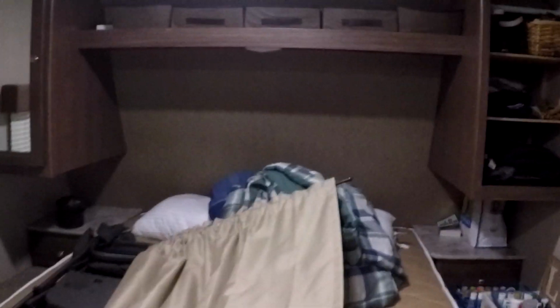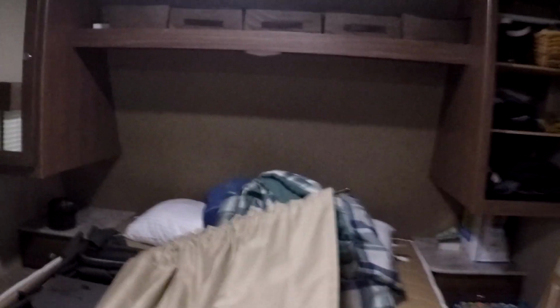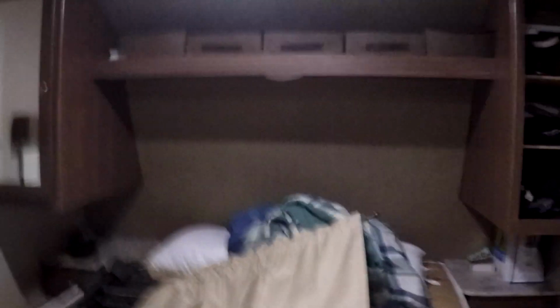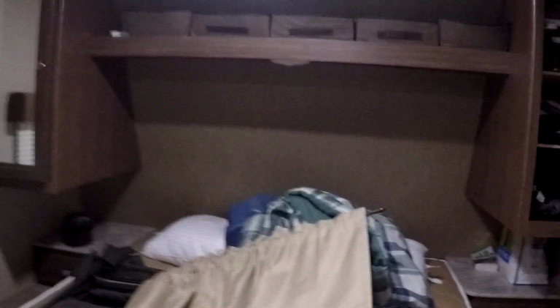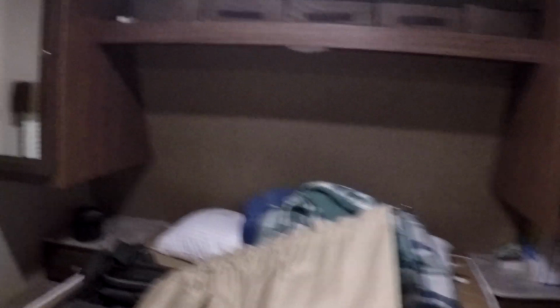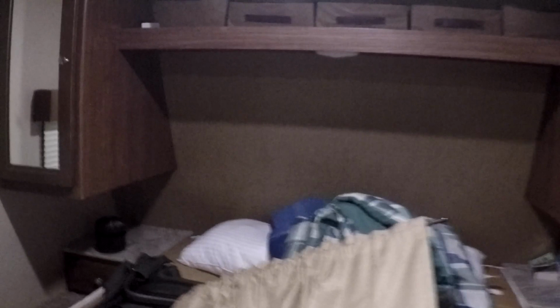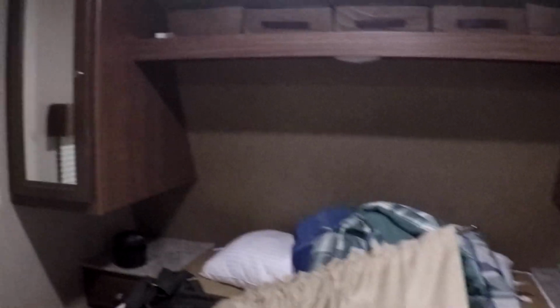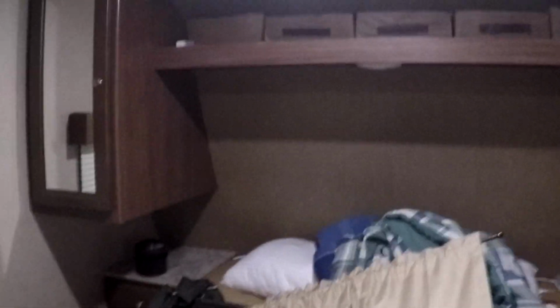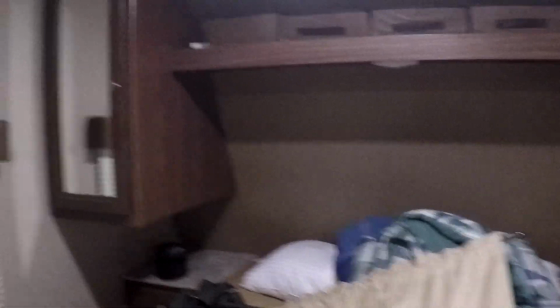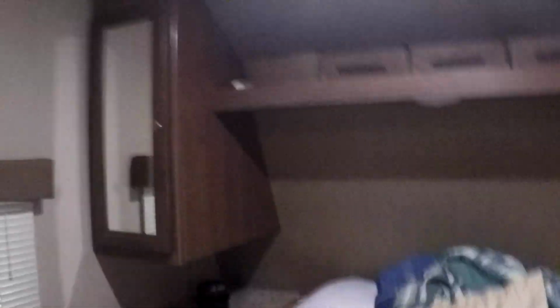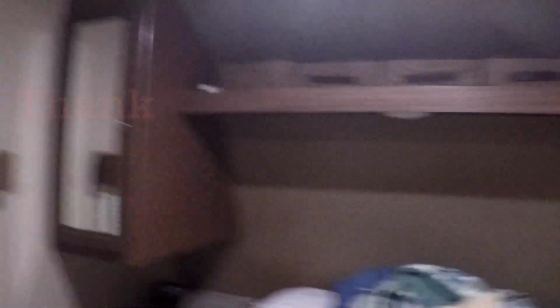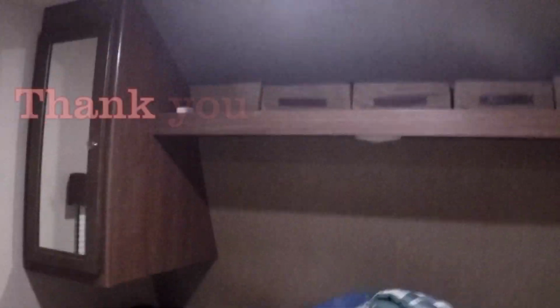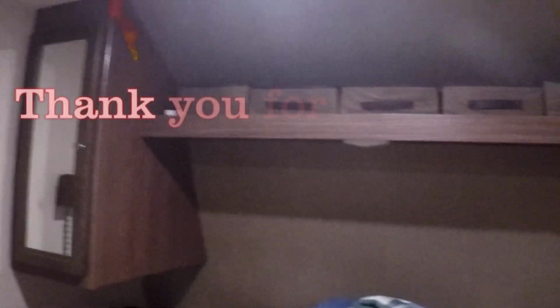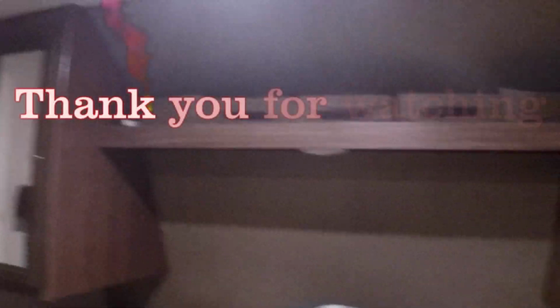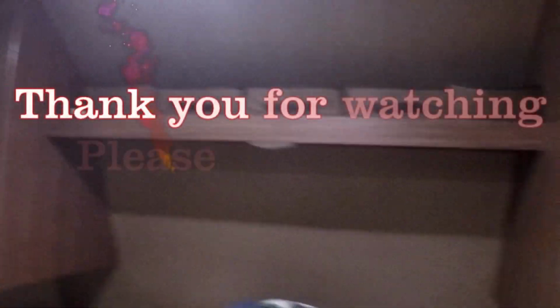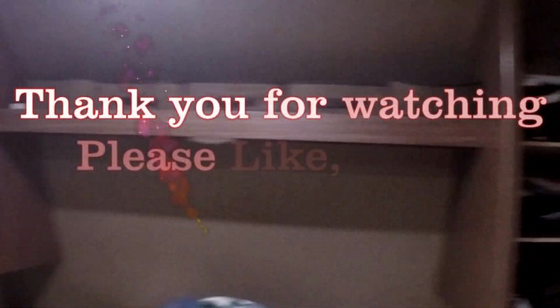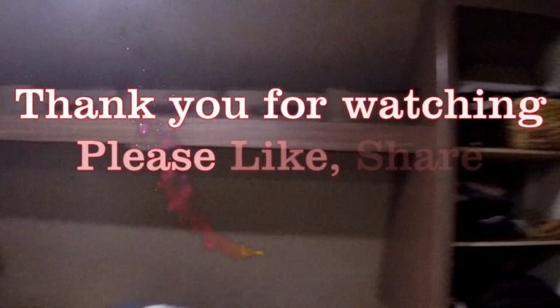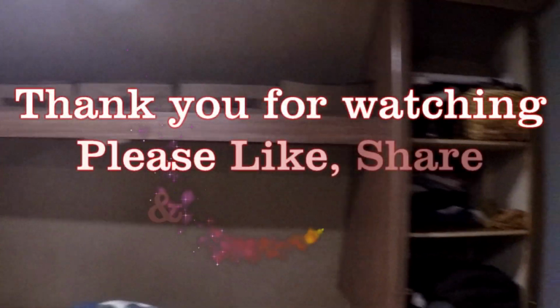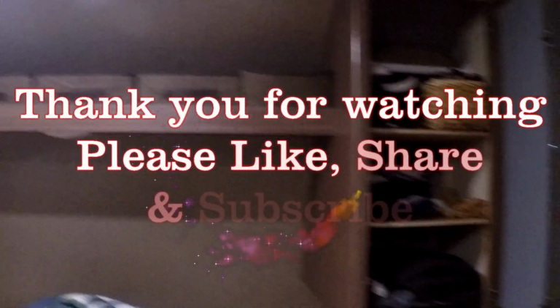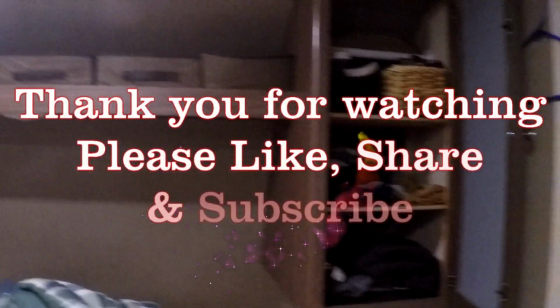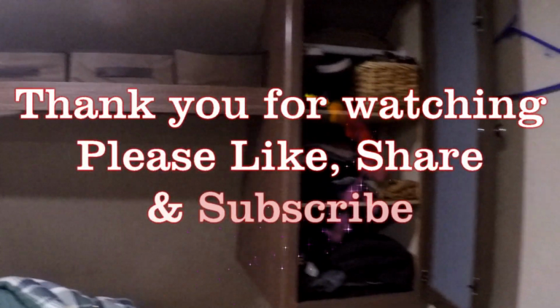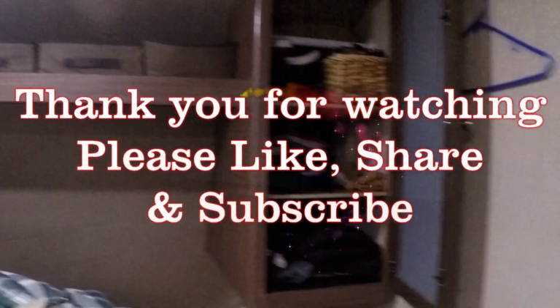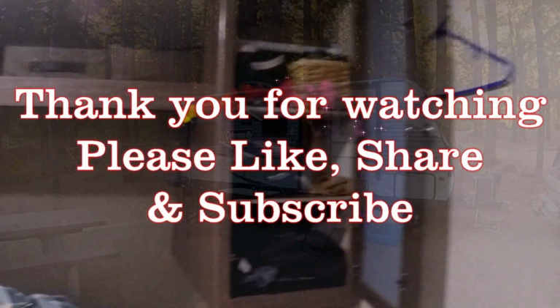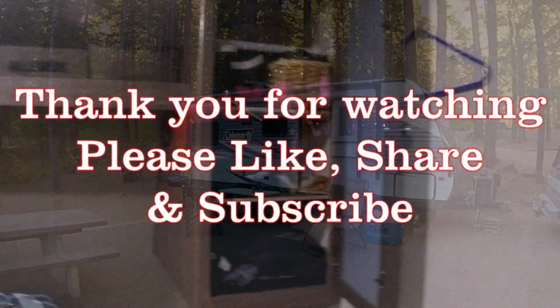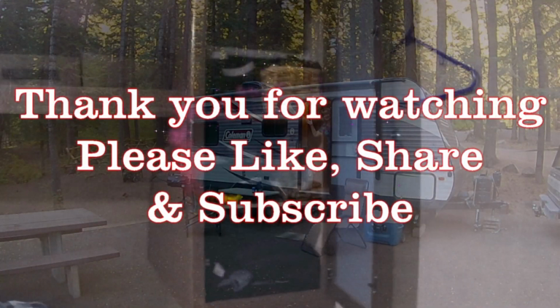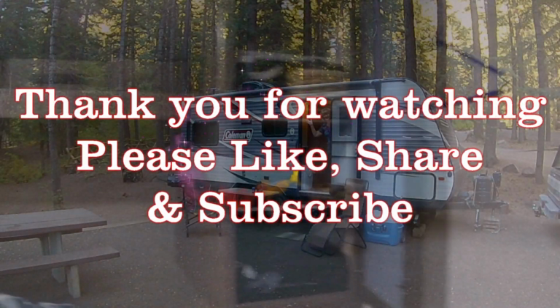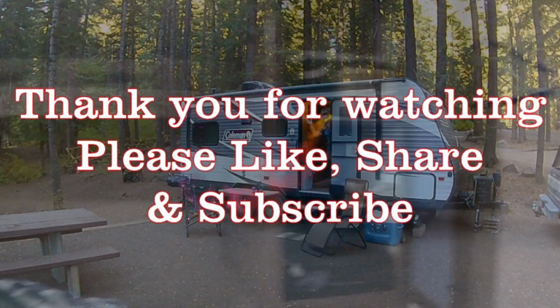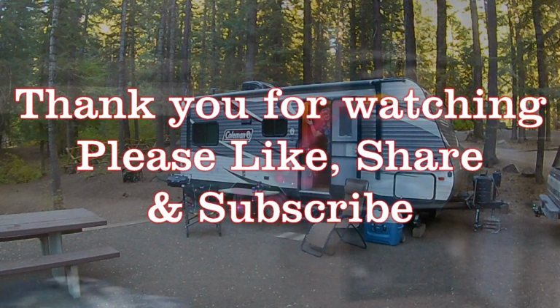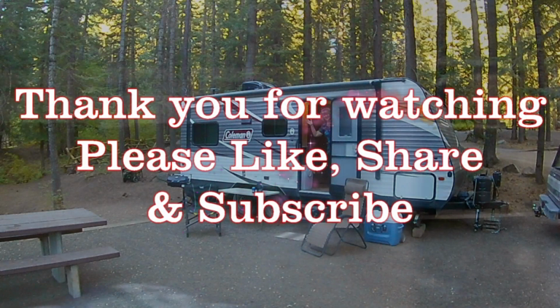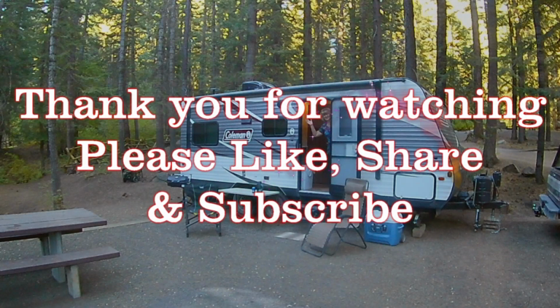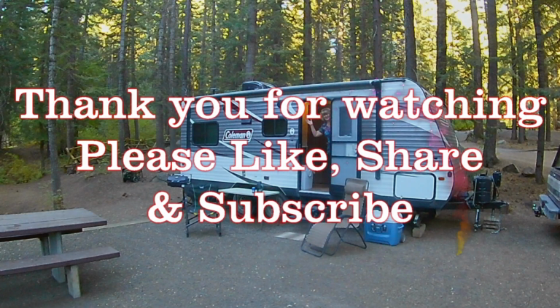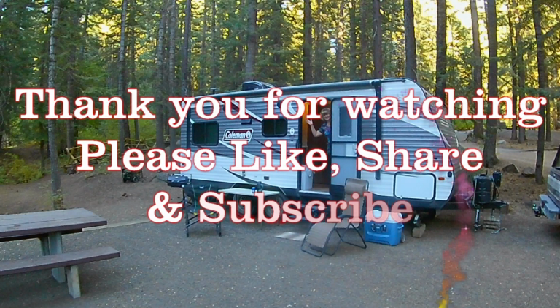So this is just a little quick video showing you around.